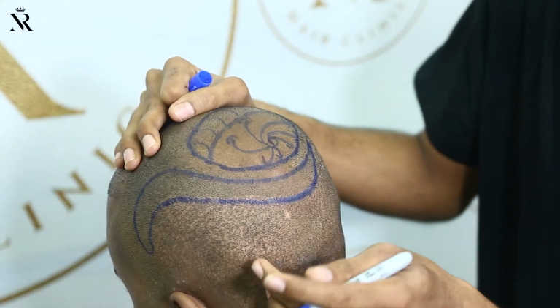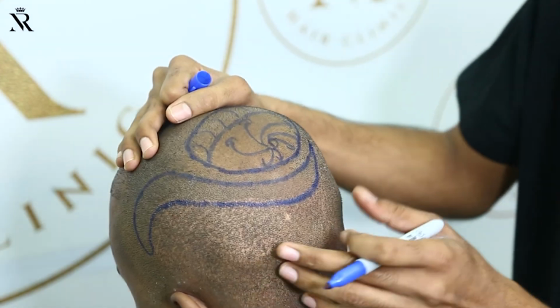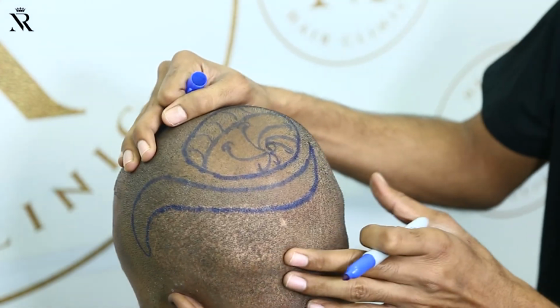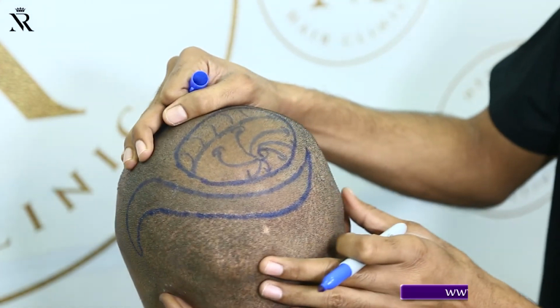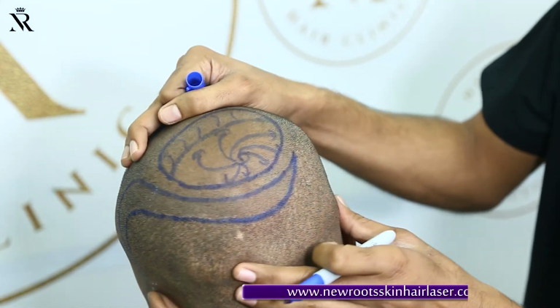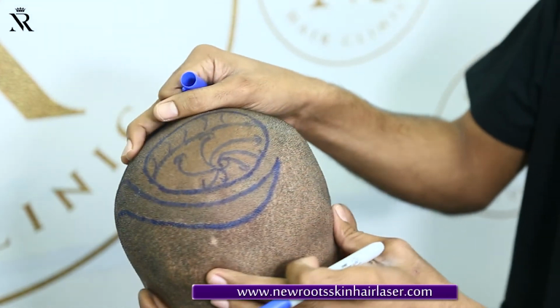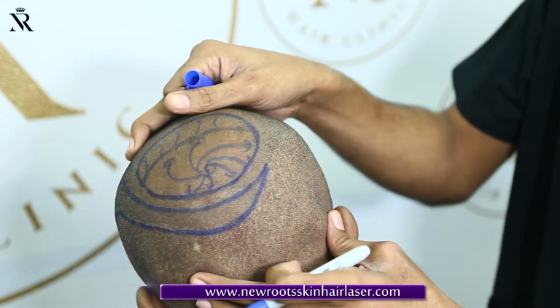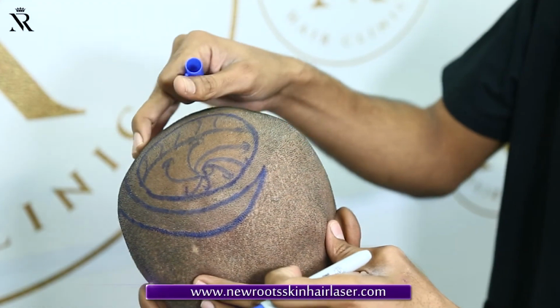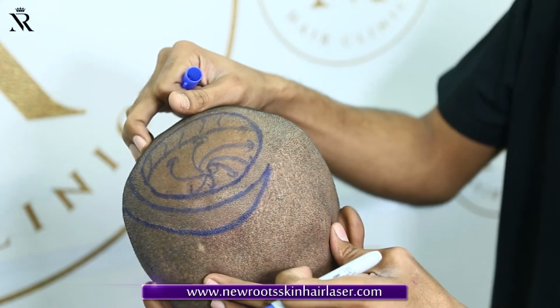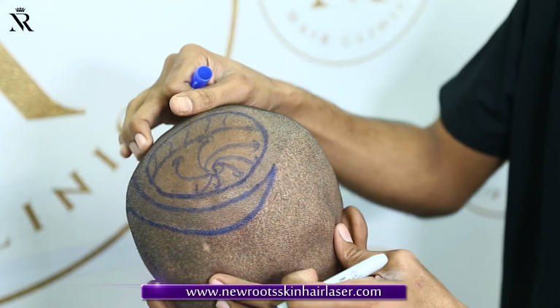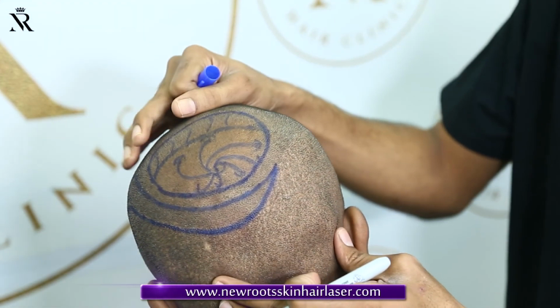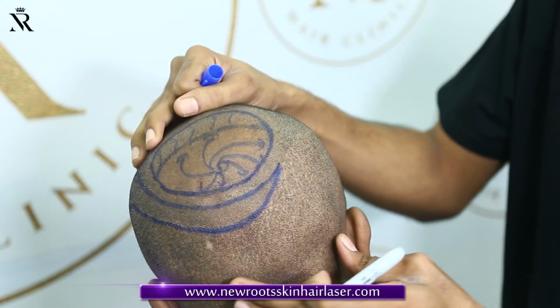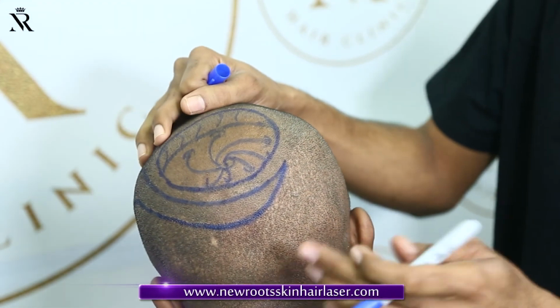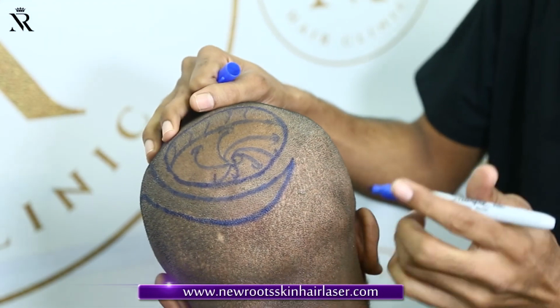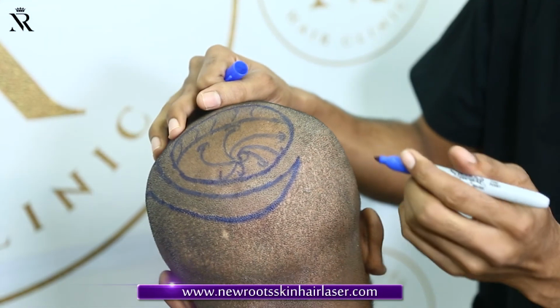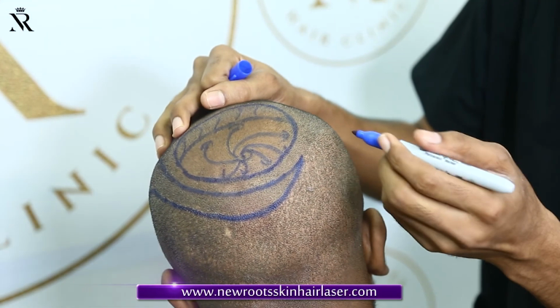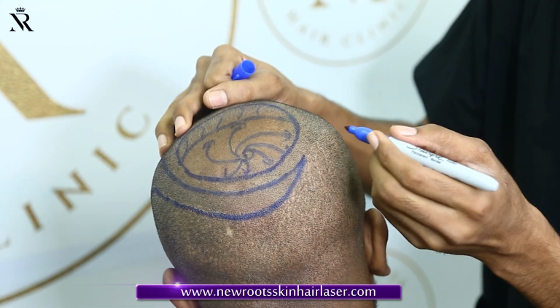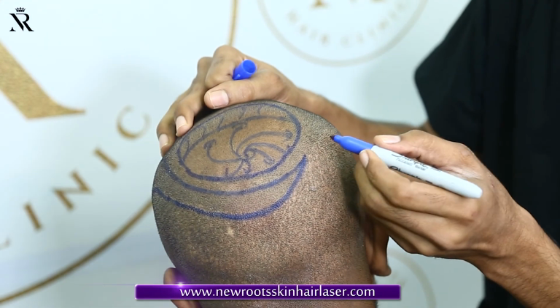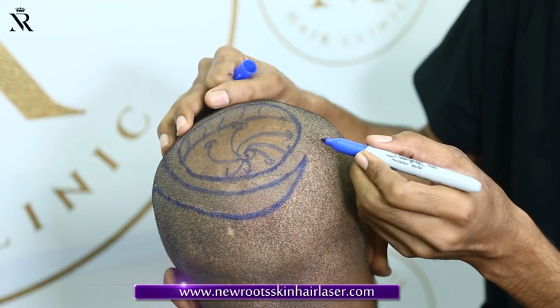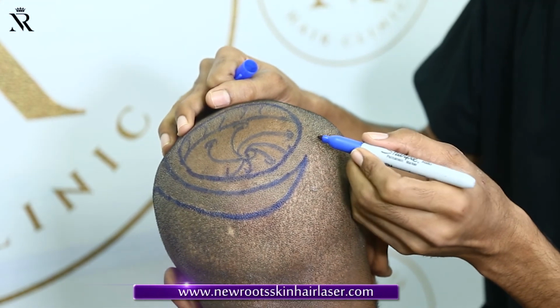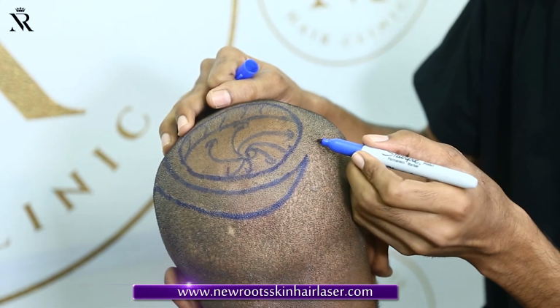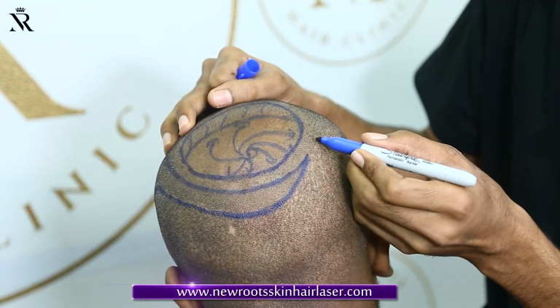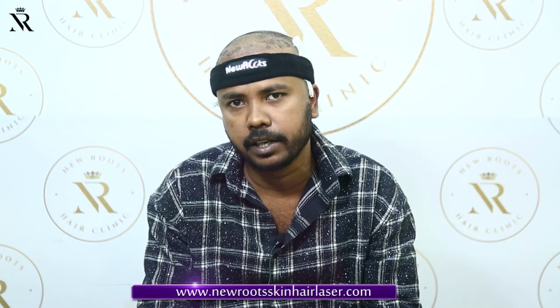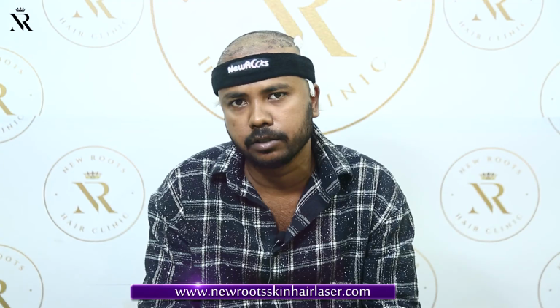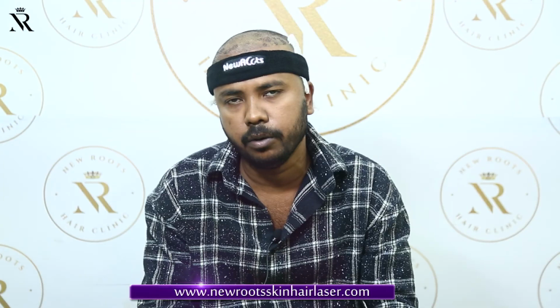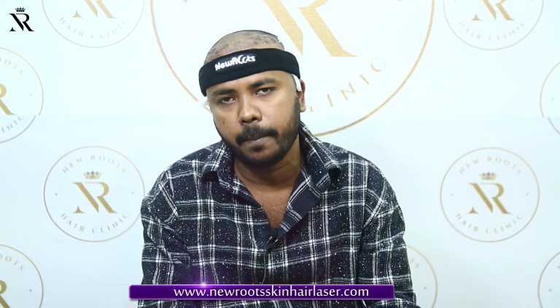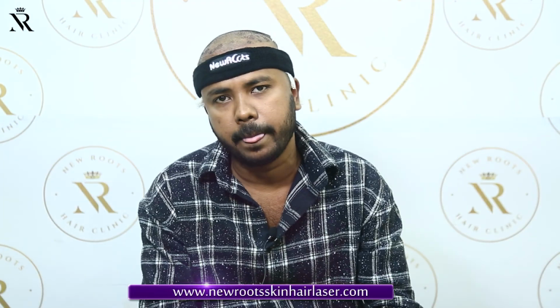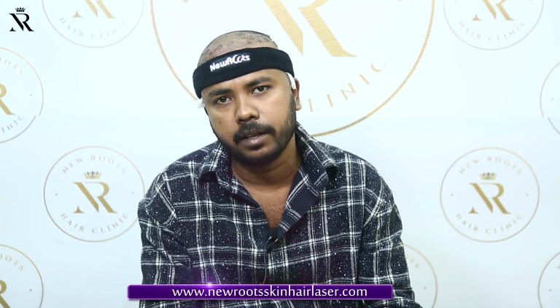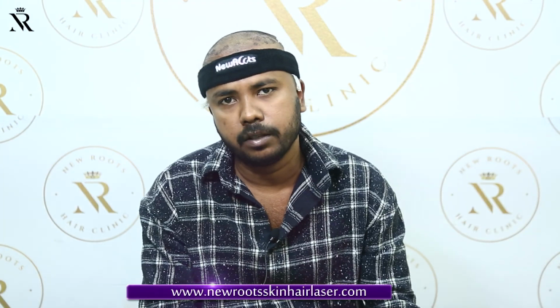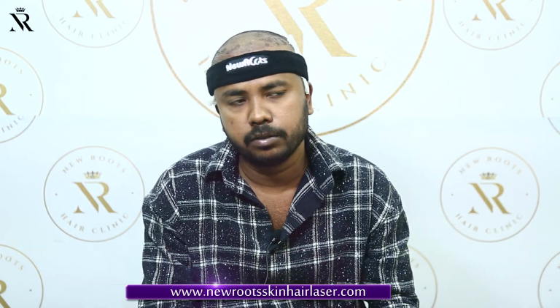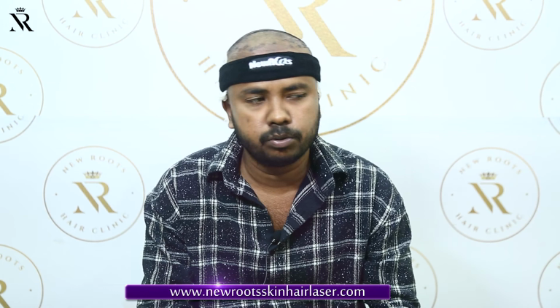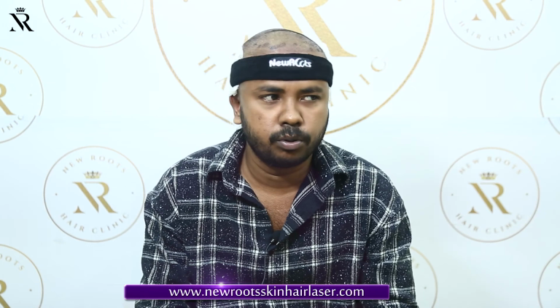As I completed the second session, the crown was addressed in the second session, and we took around 4,000 grafts. It has been a great result.